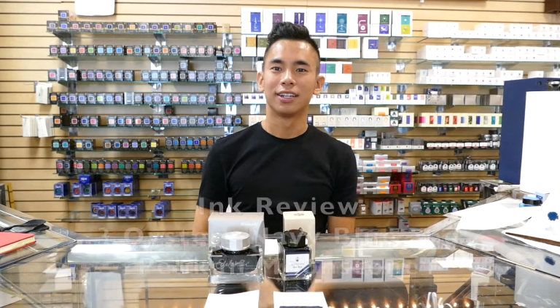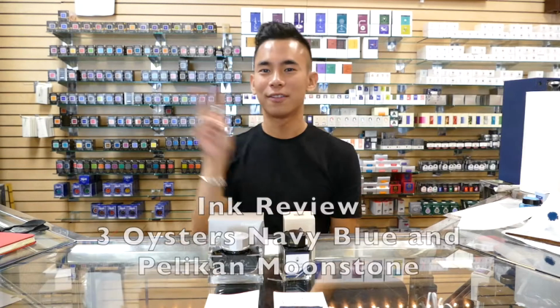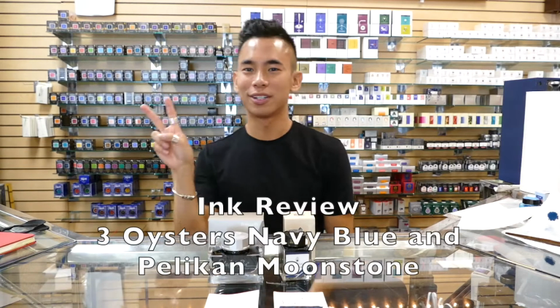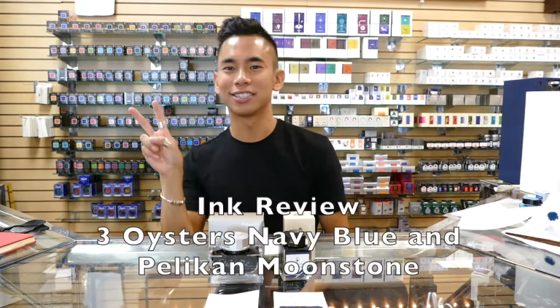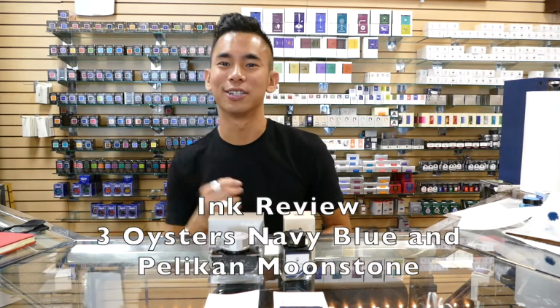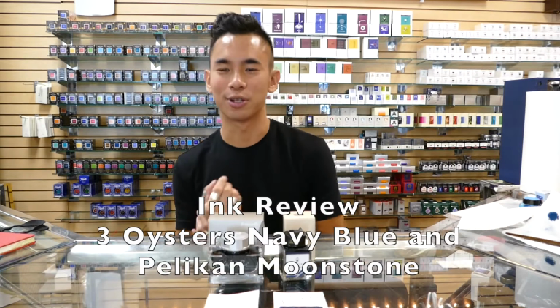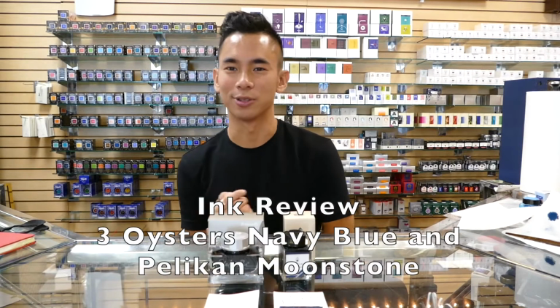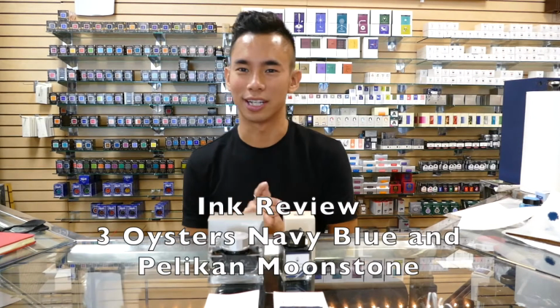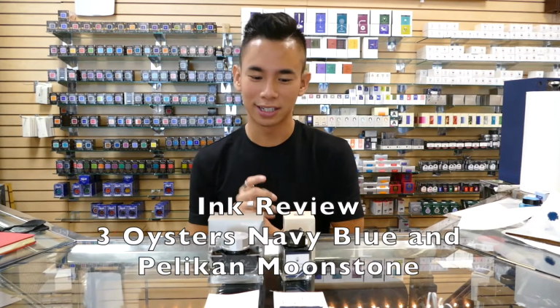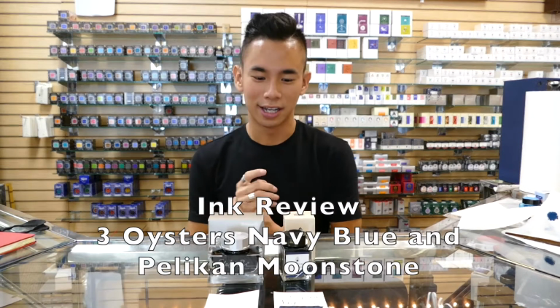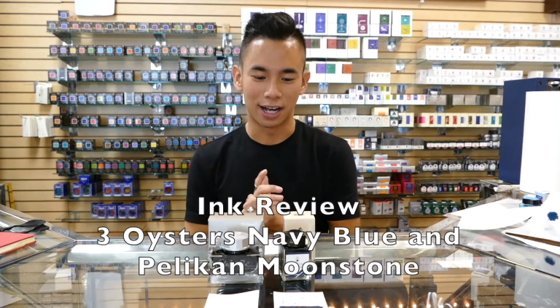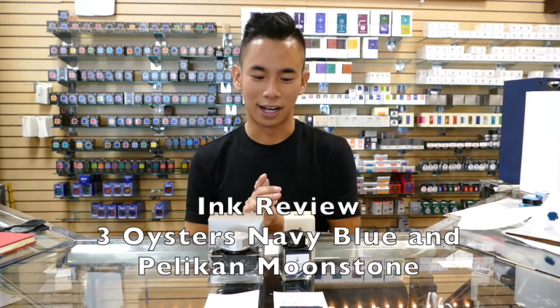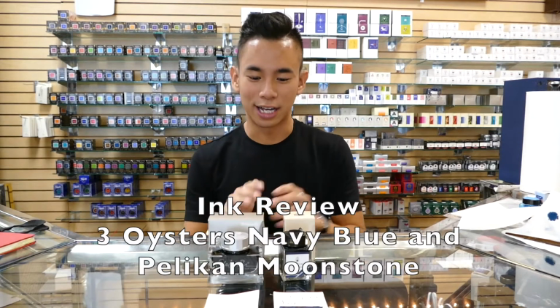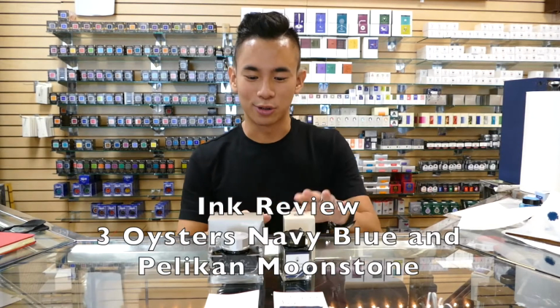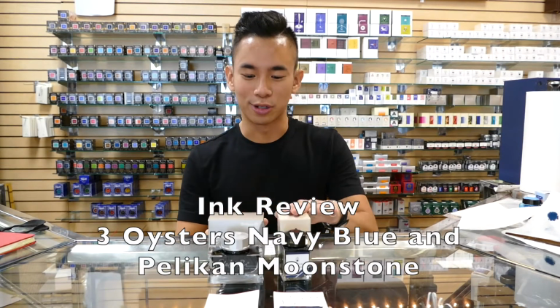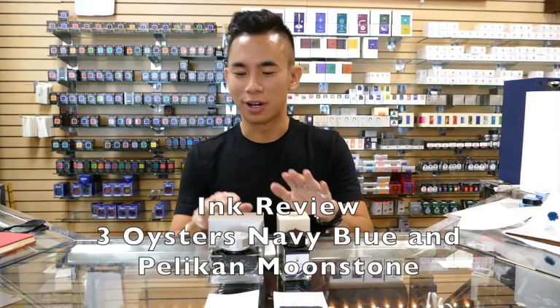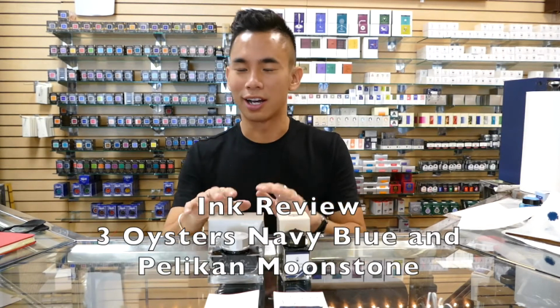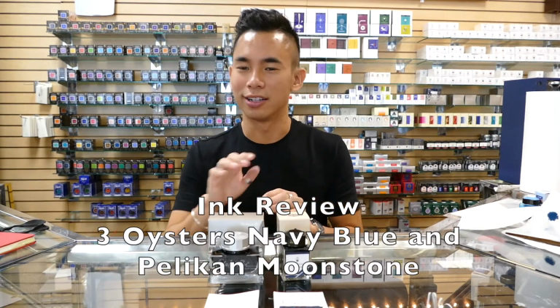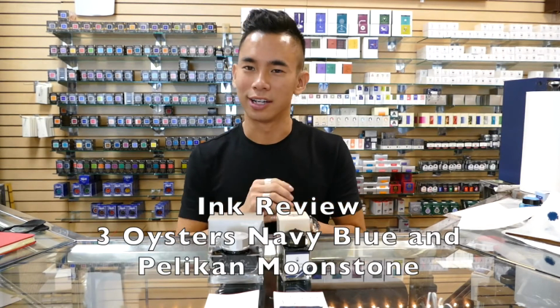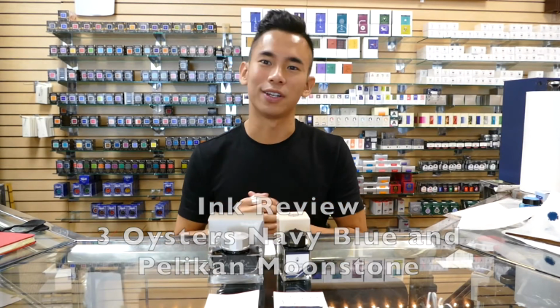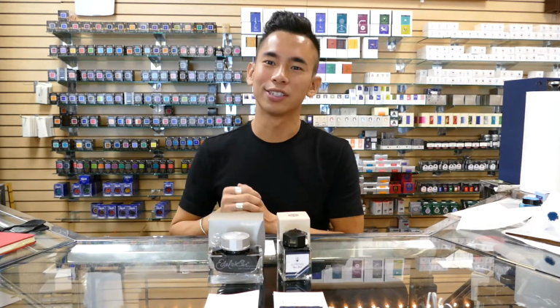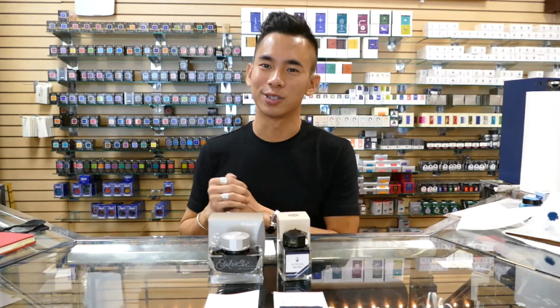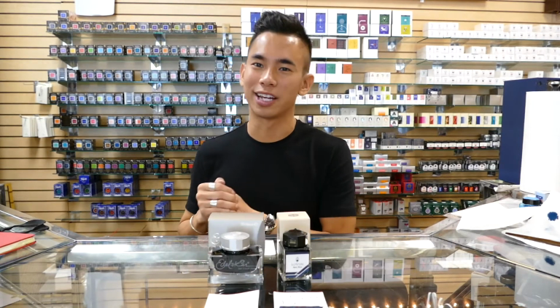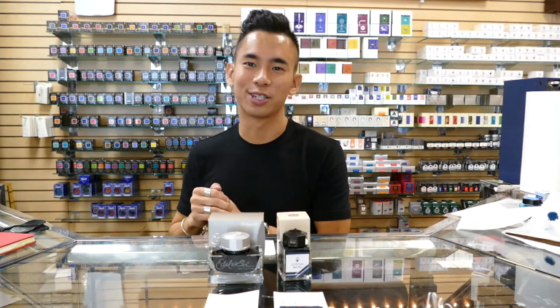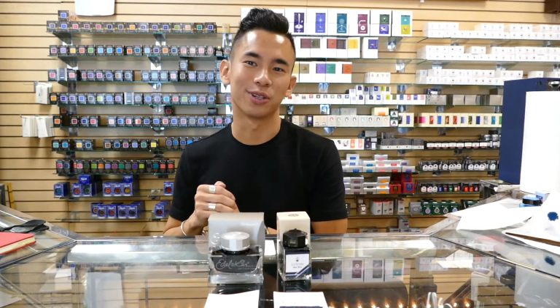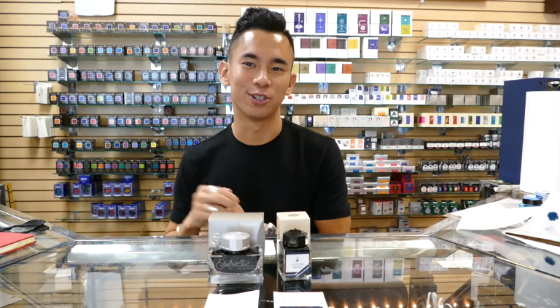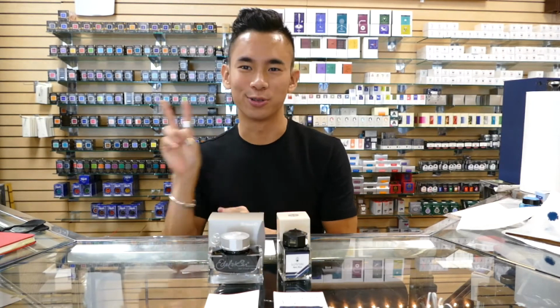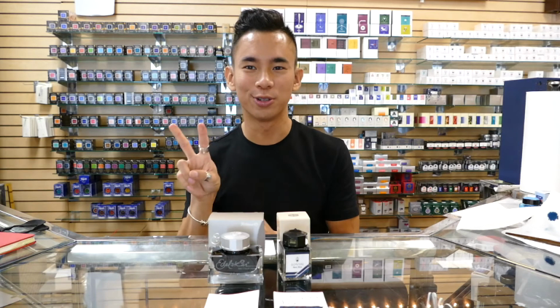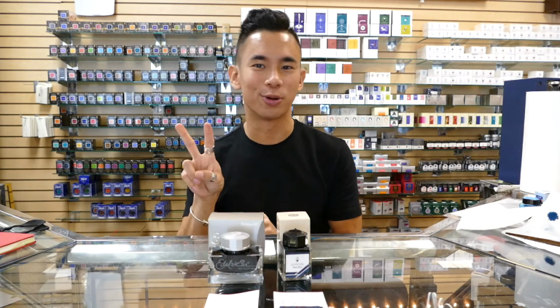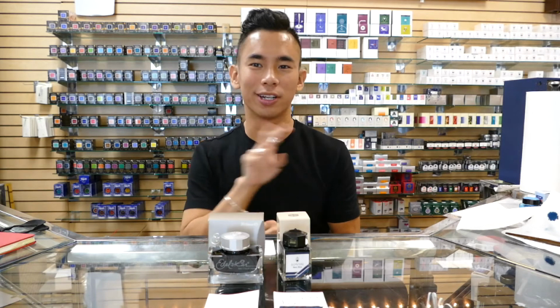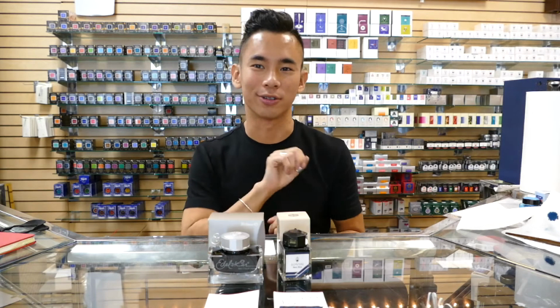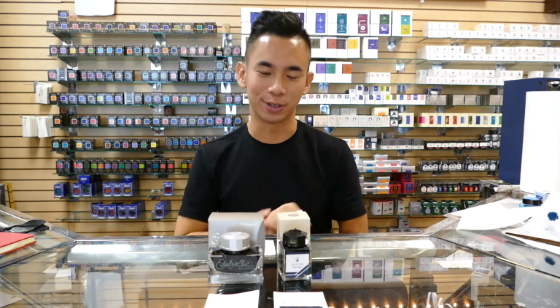Hey everyone, it's Dylan at Droughton Girls account. As you all know, I love ink, so today I just wanted to do two more ink reviews.